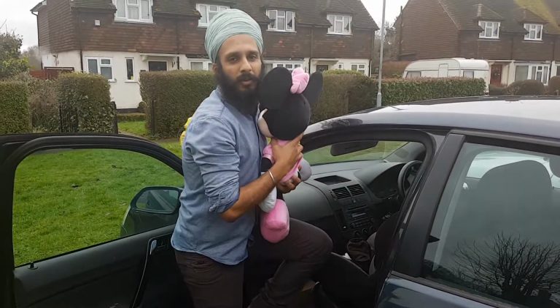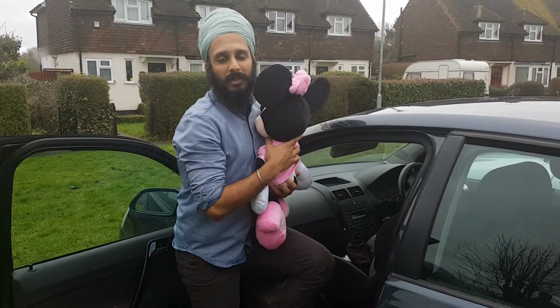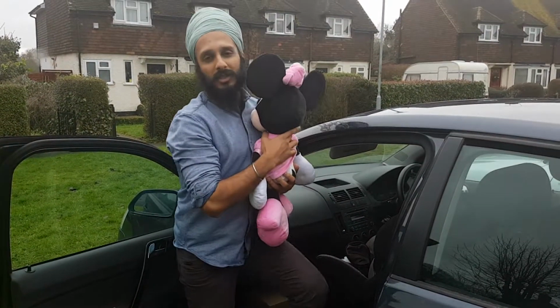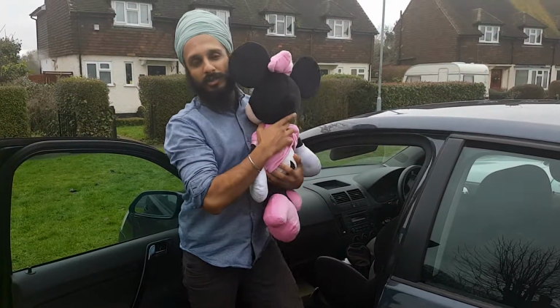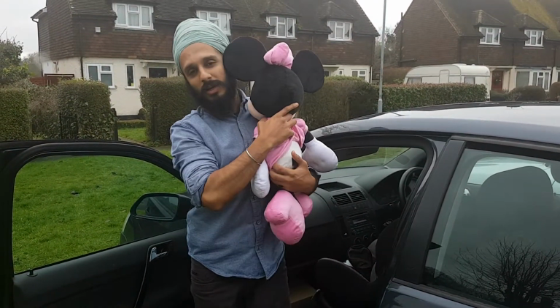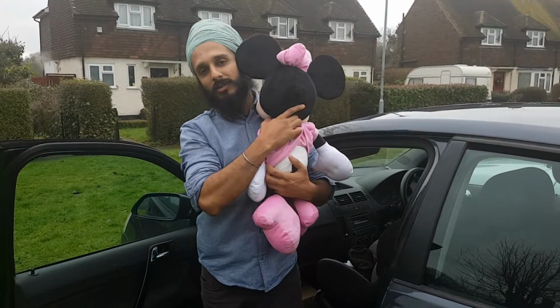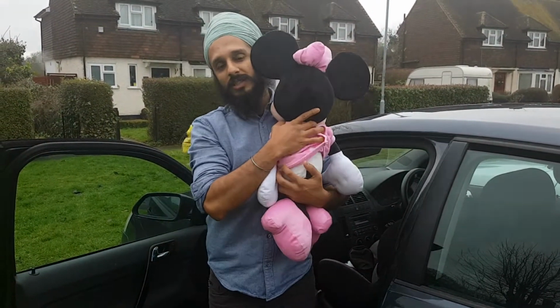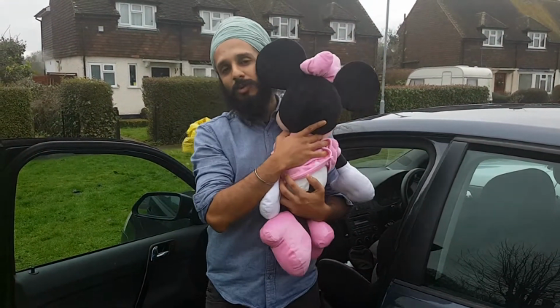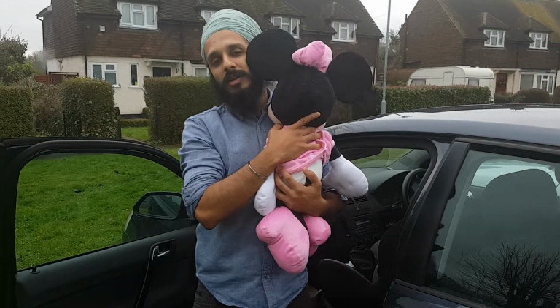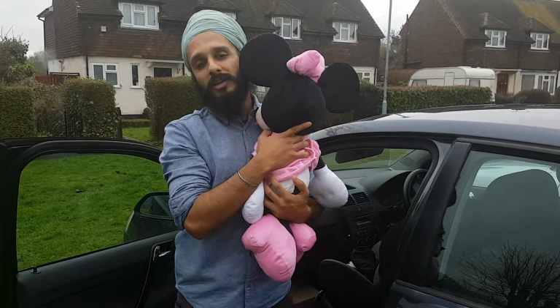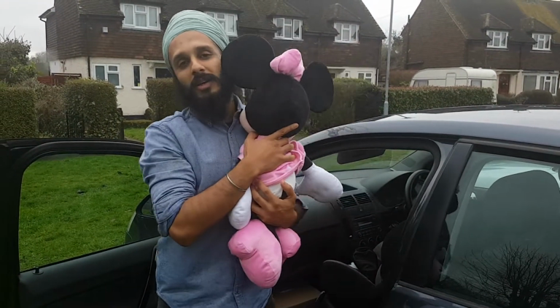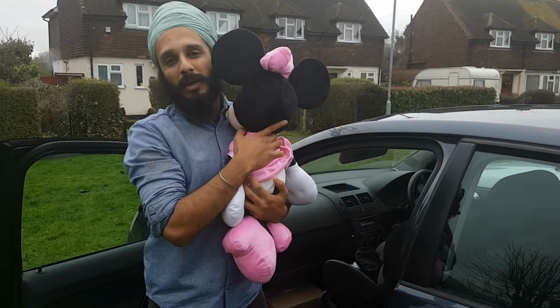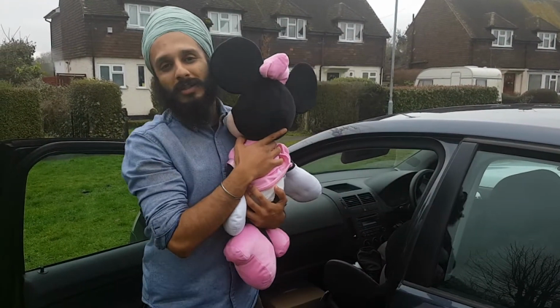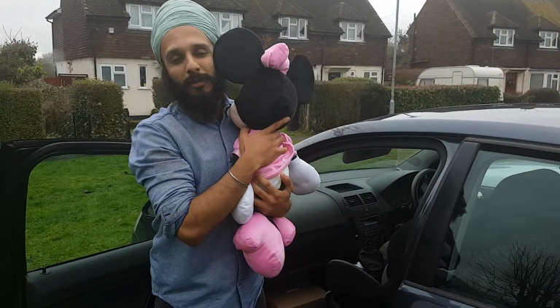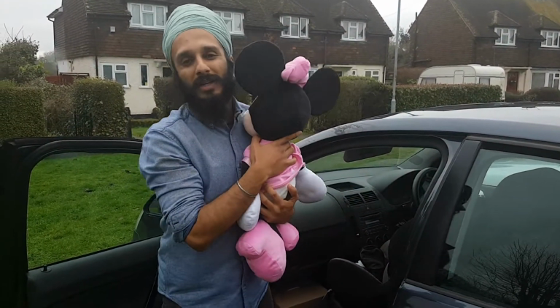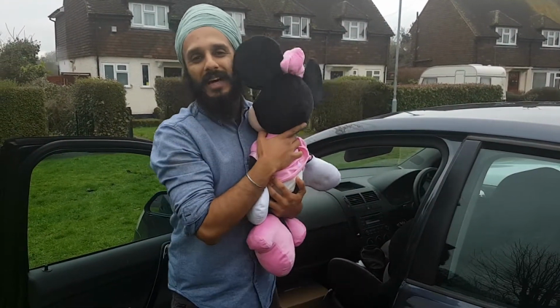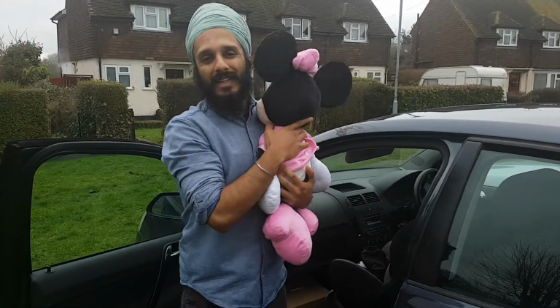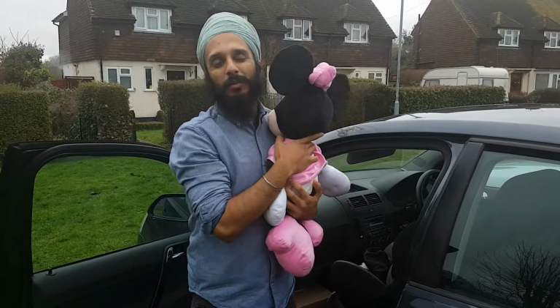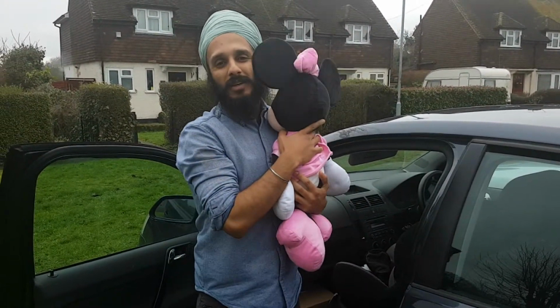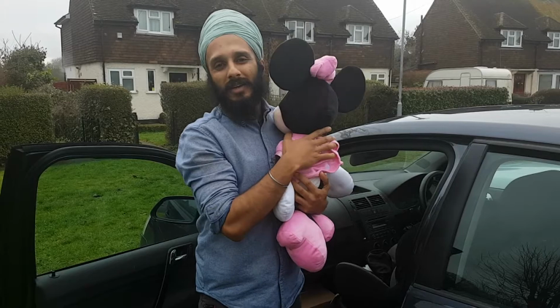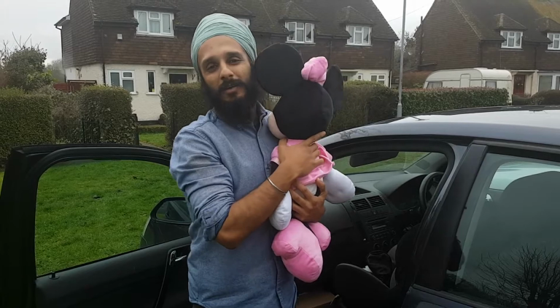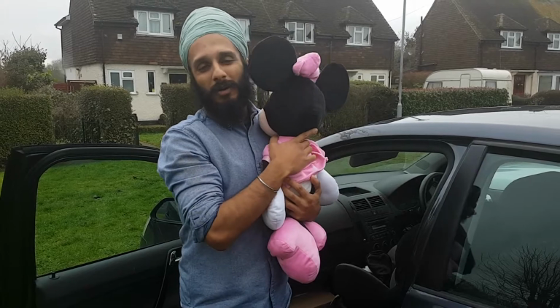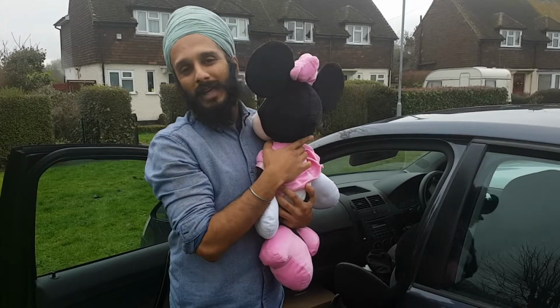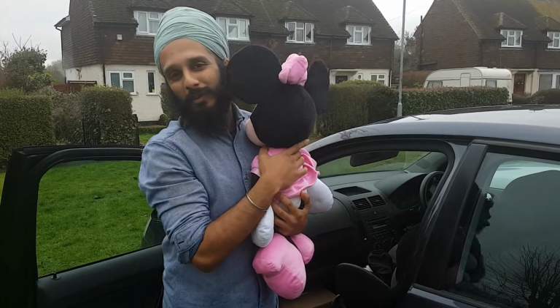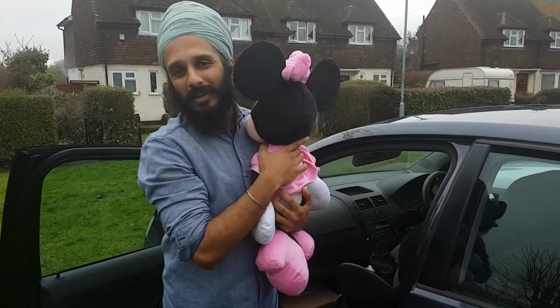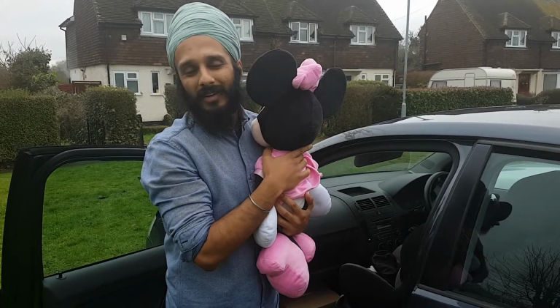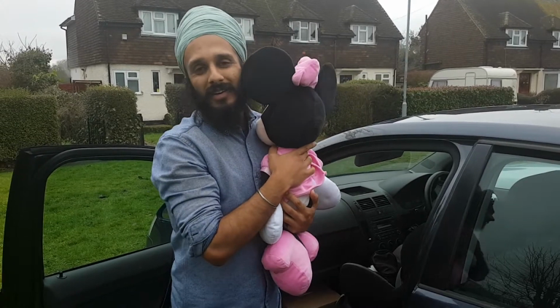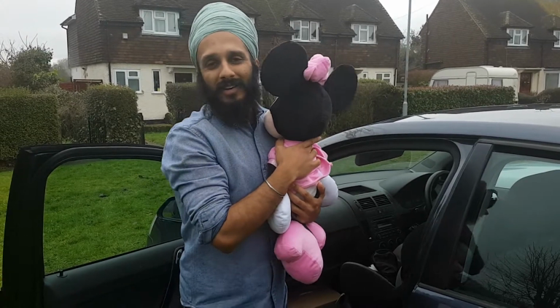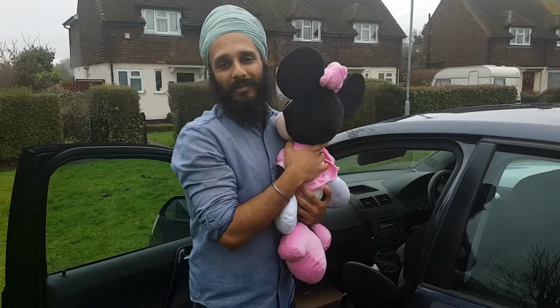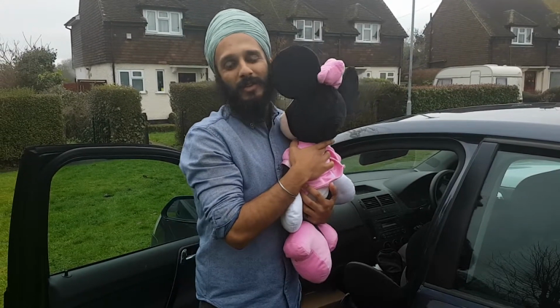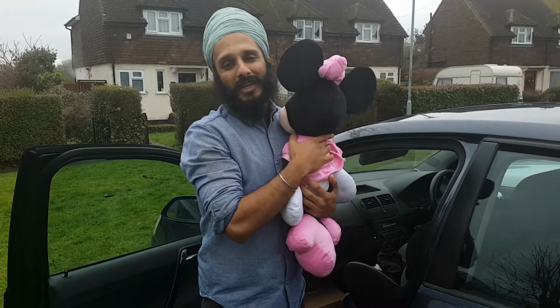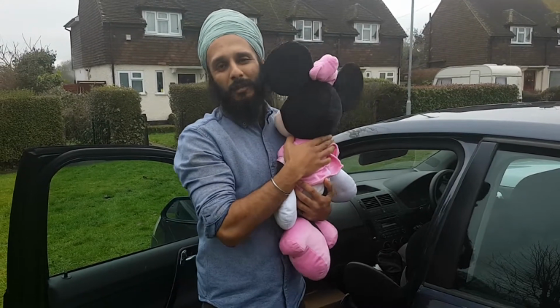Much less strain on the spine, baby's happy, dad's happy, mum's happy, everybody's happy.